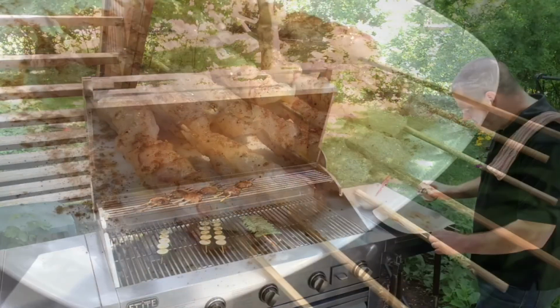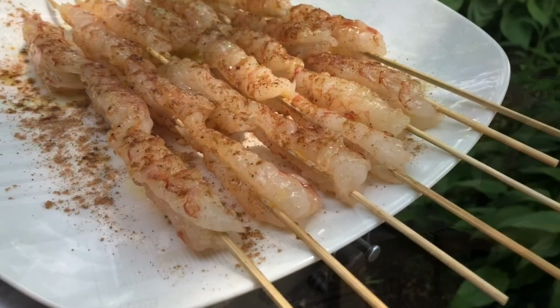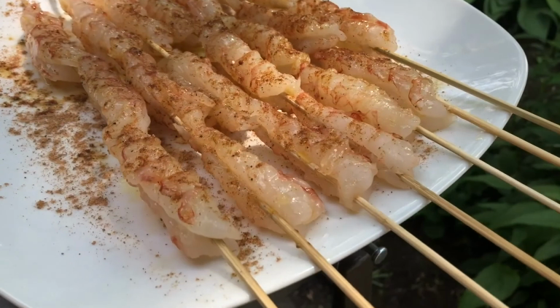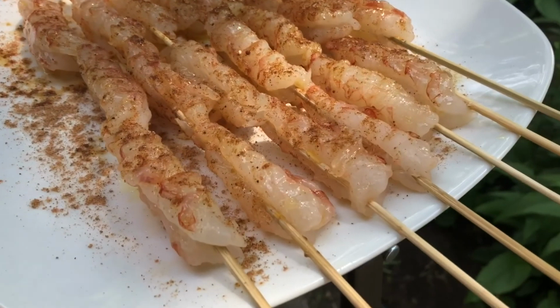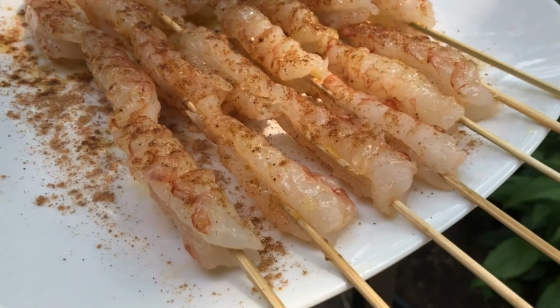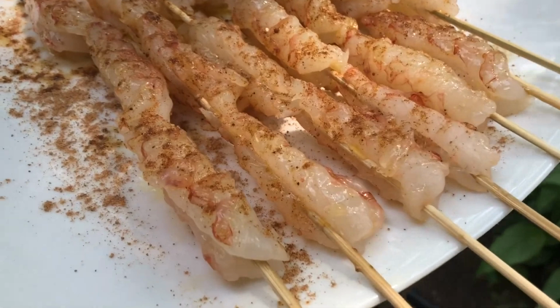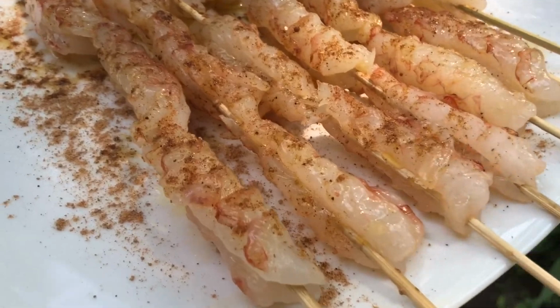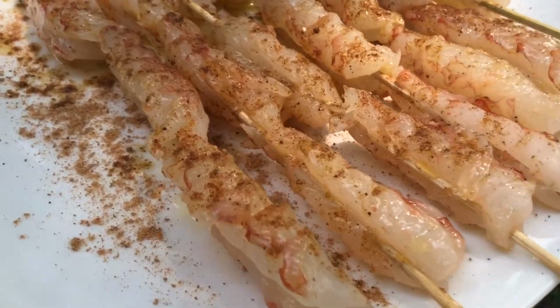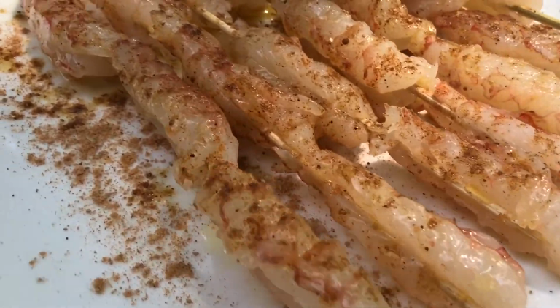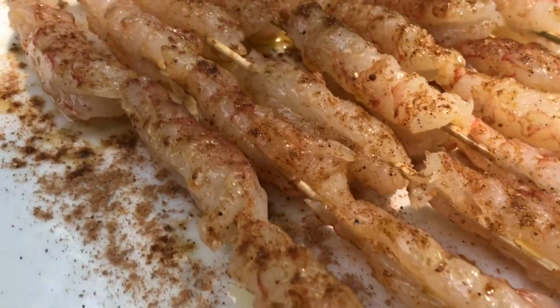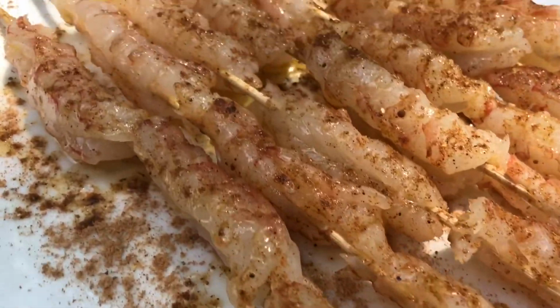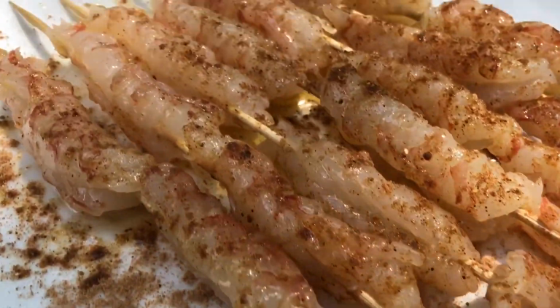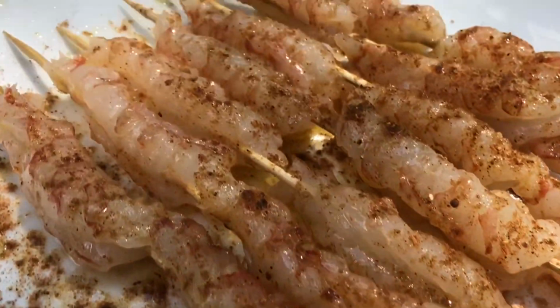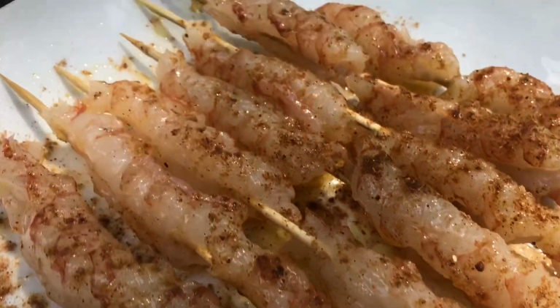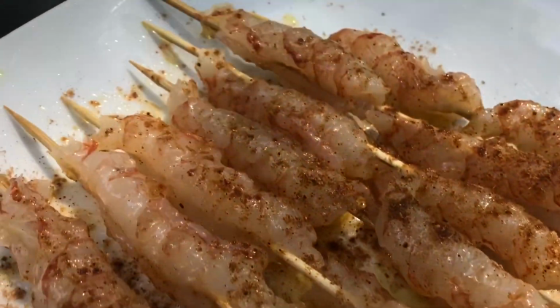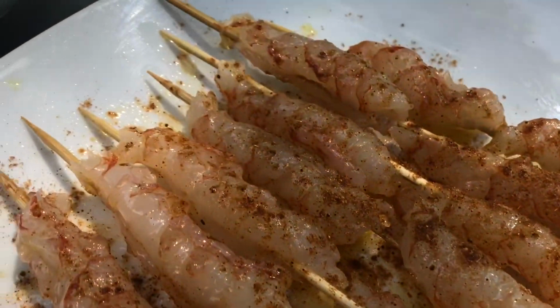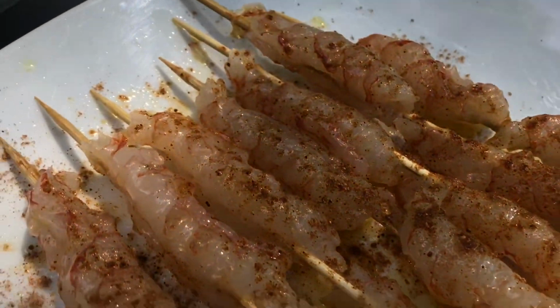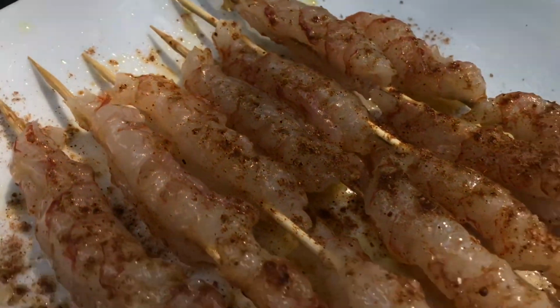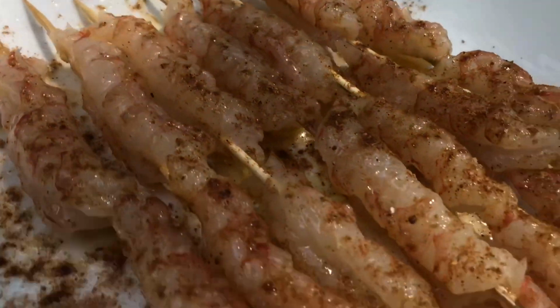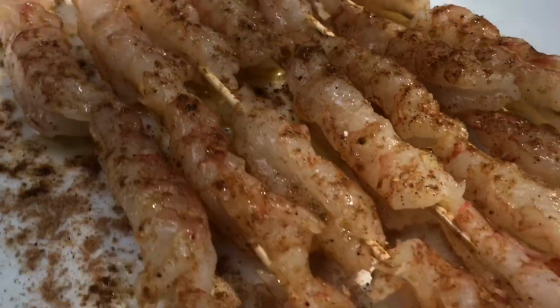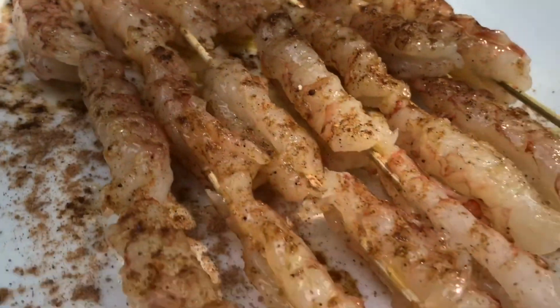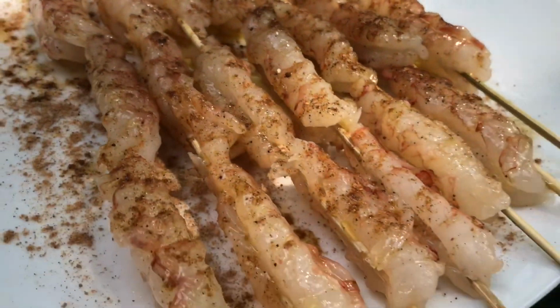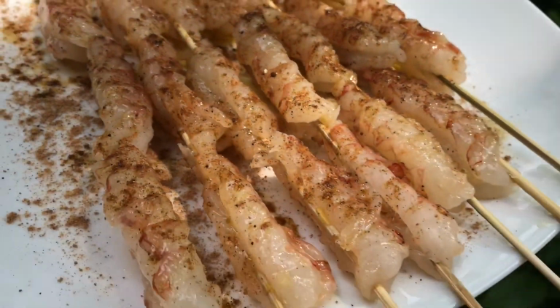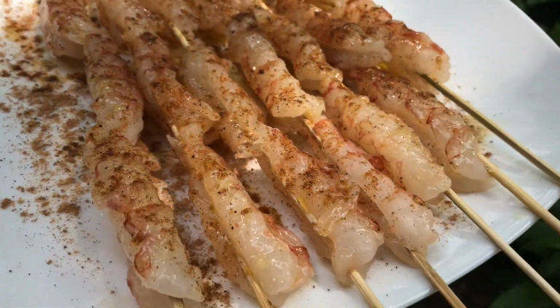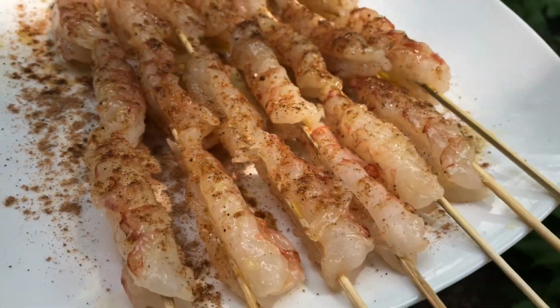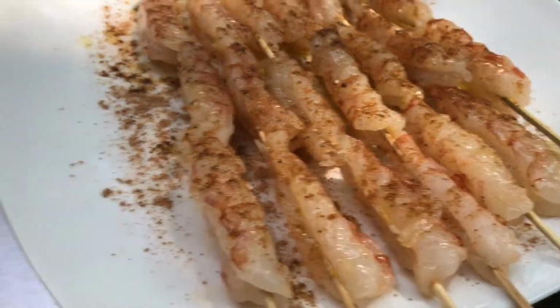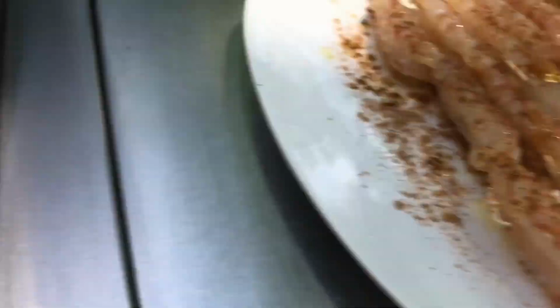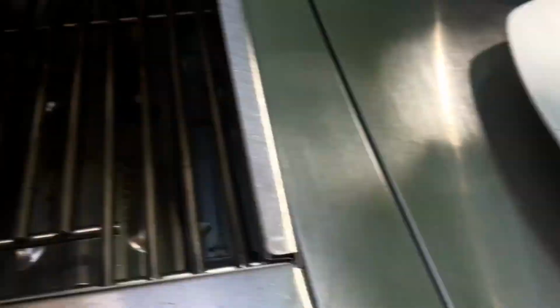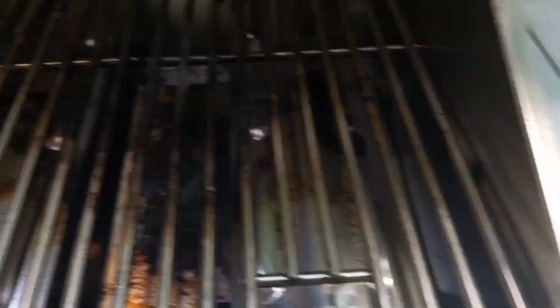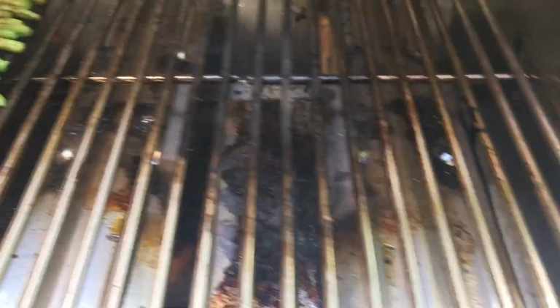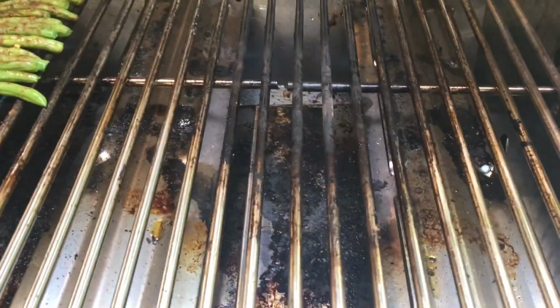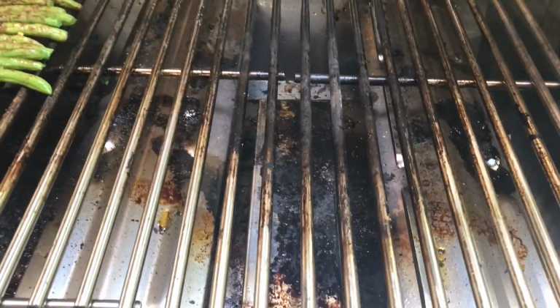All these shrimp skewers are beautifully seasoned, oiled up, and ready to hit the grill on high heat.